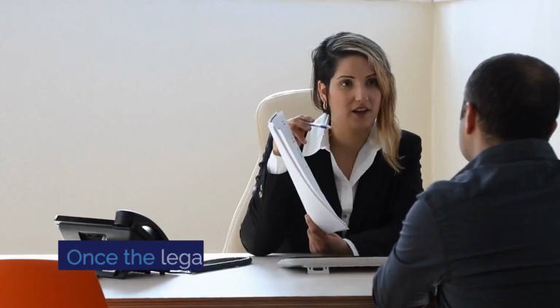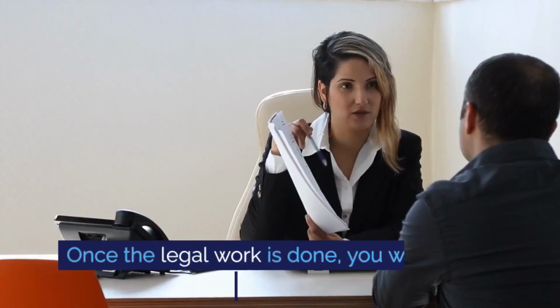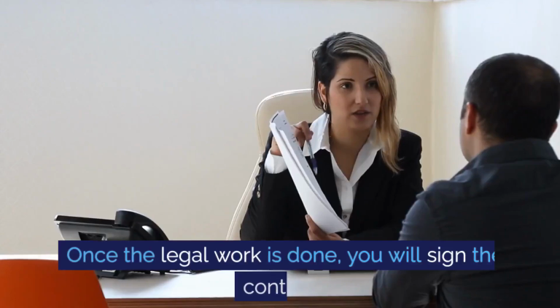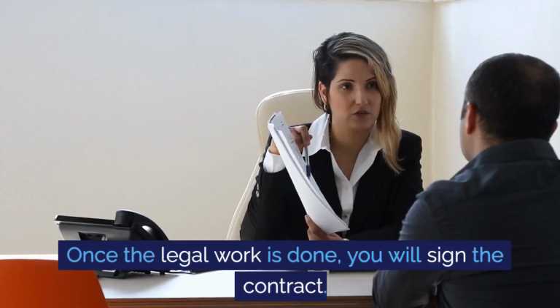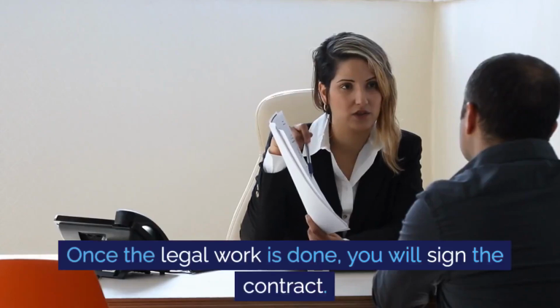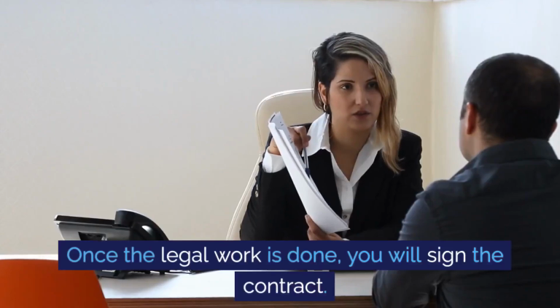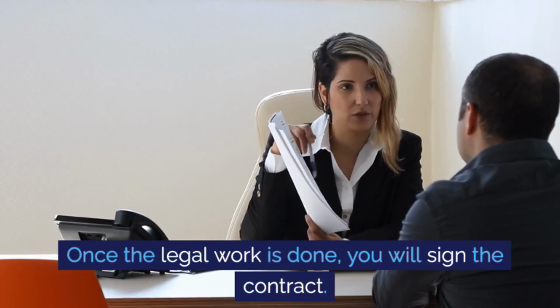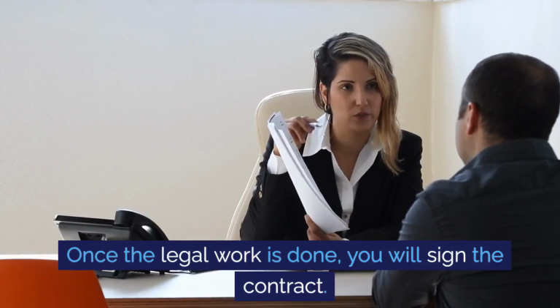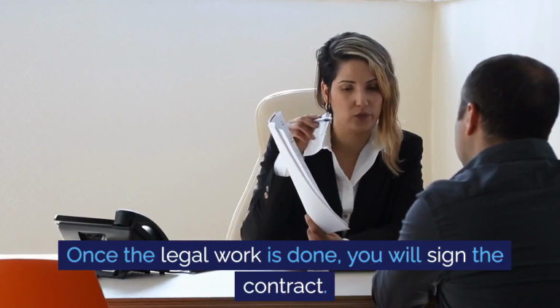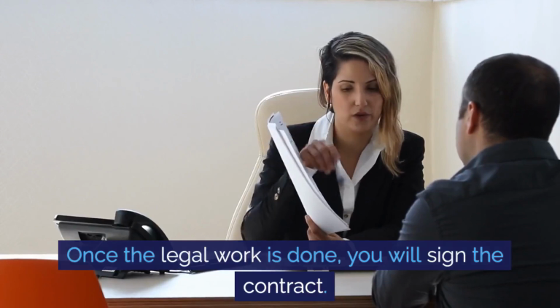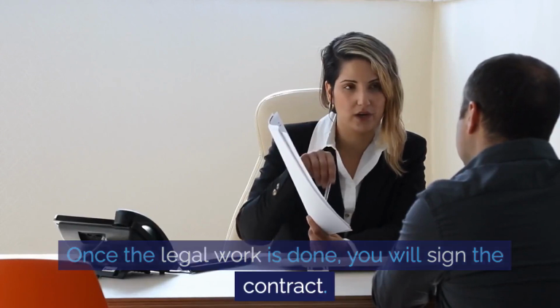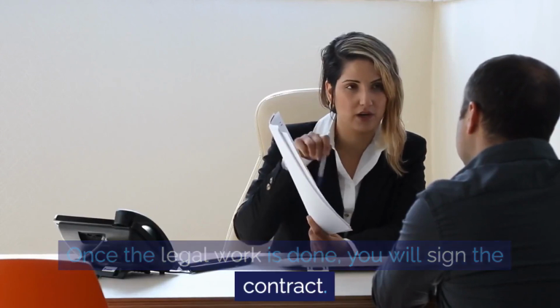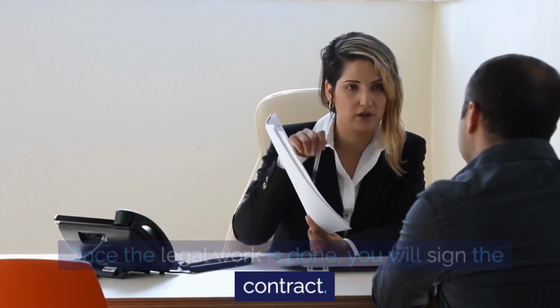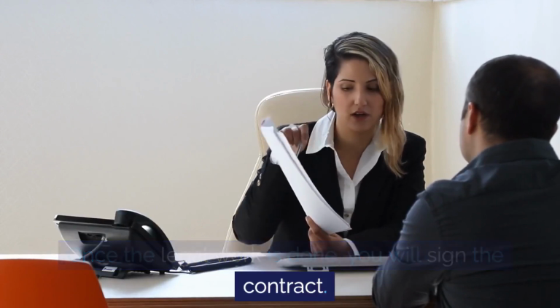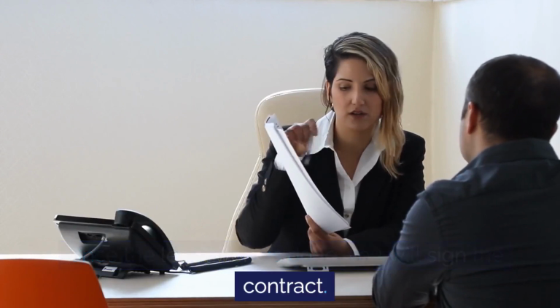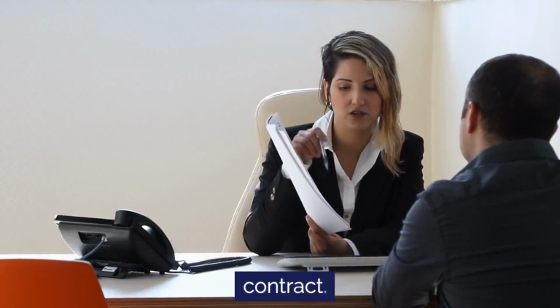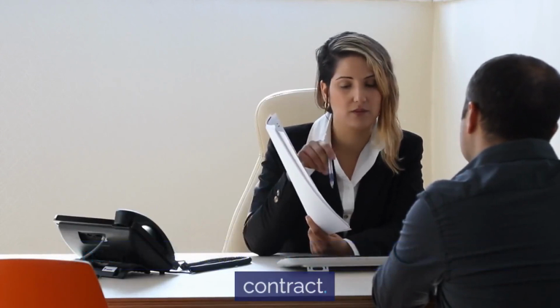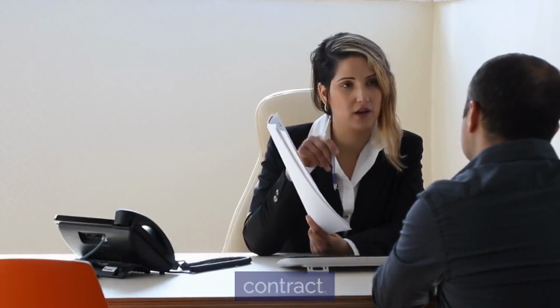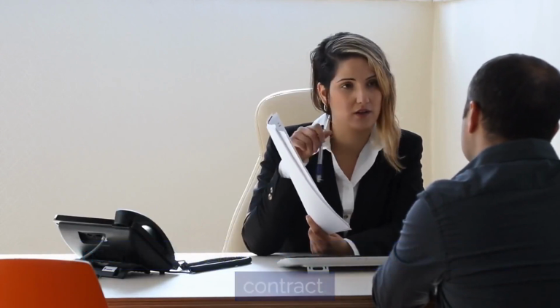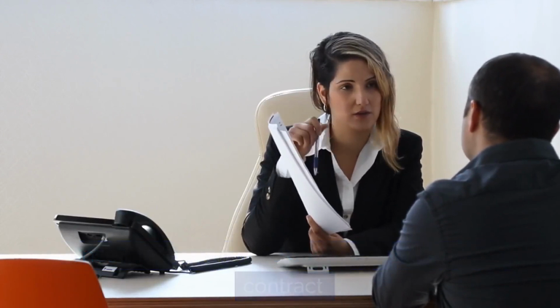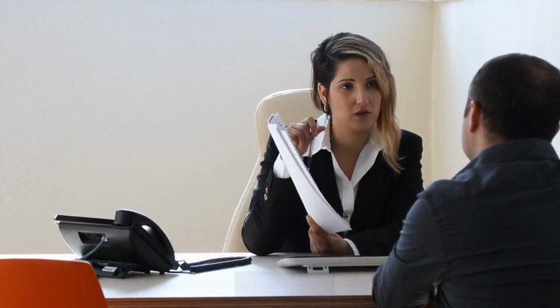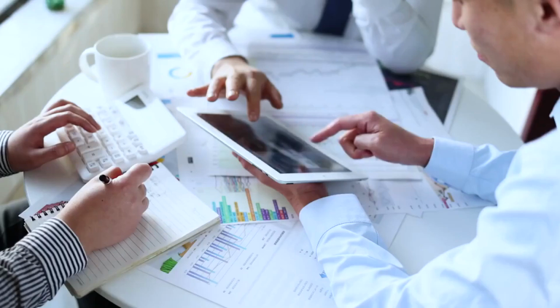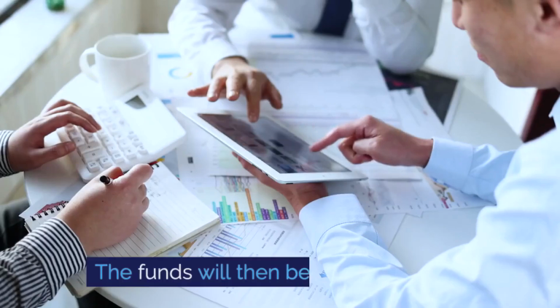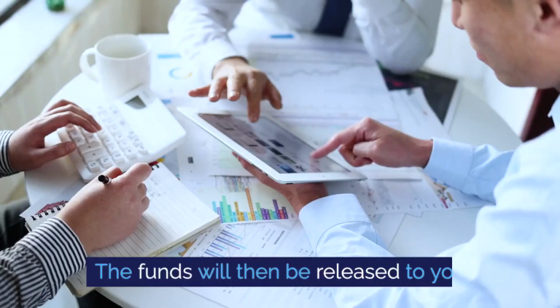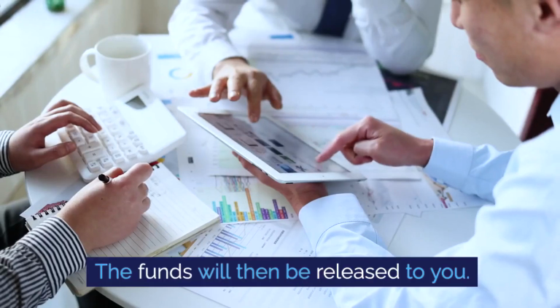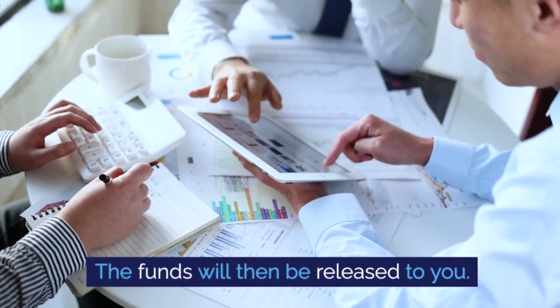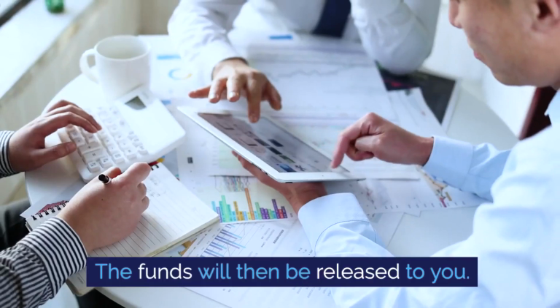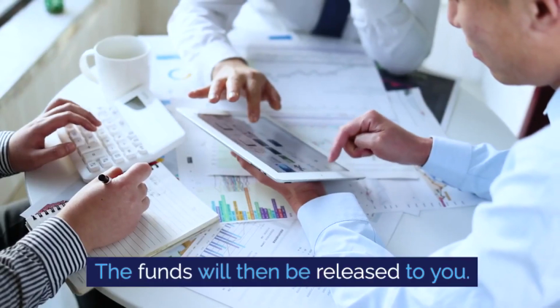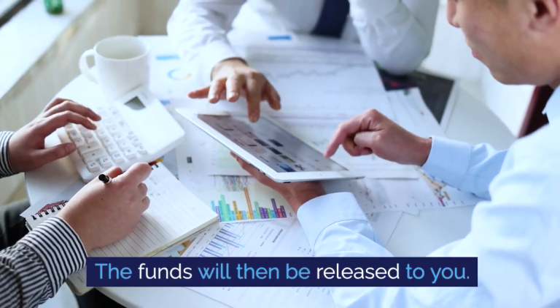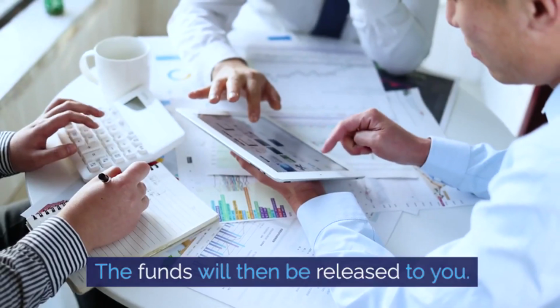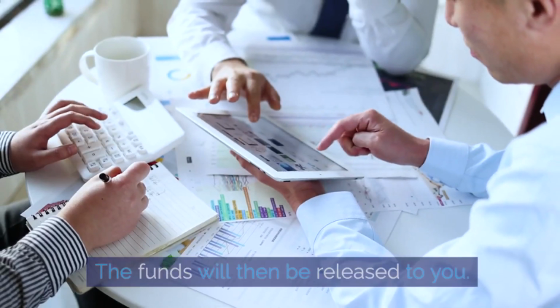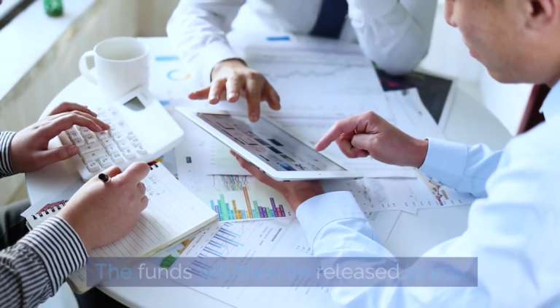Once the legal work is done, you will sign the contract and the funds will then be released to you.